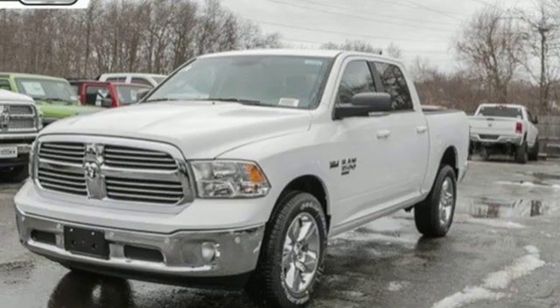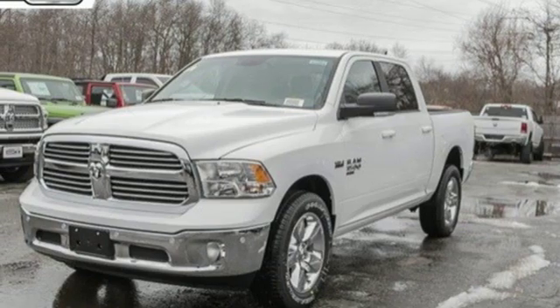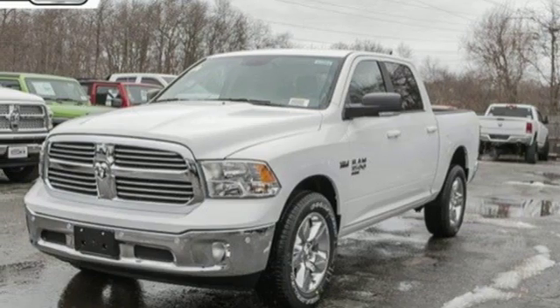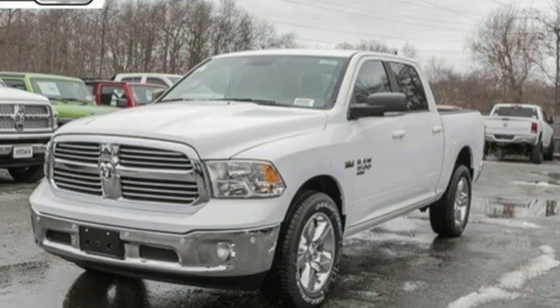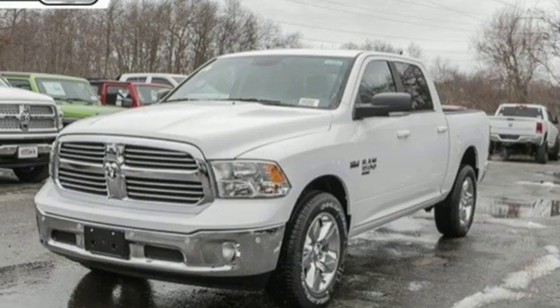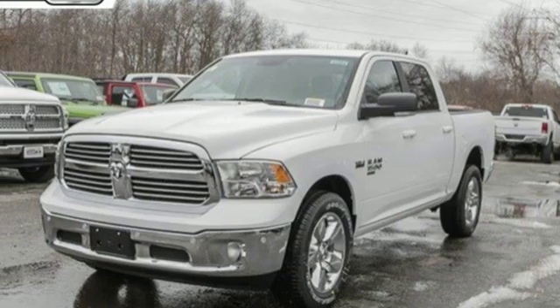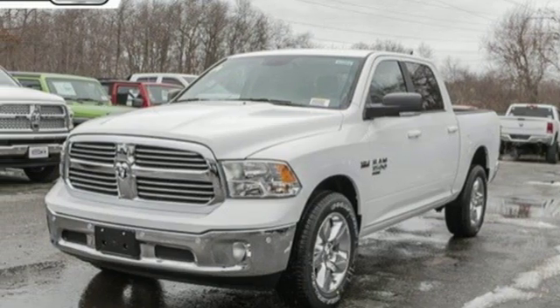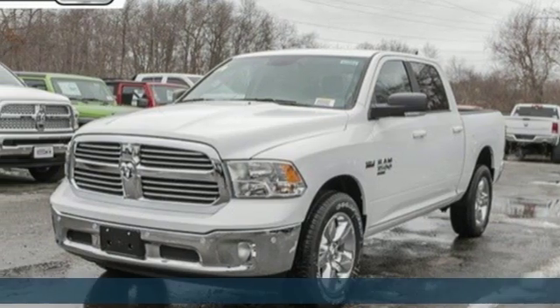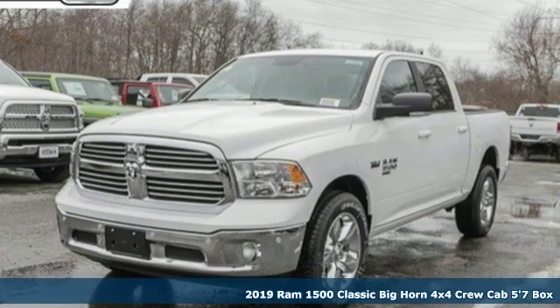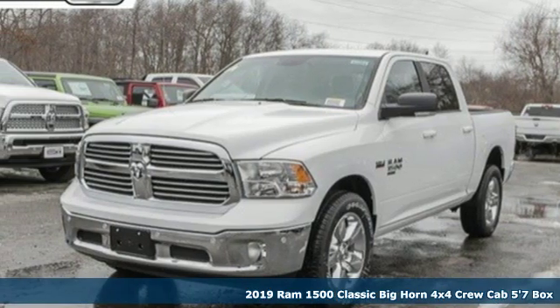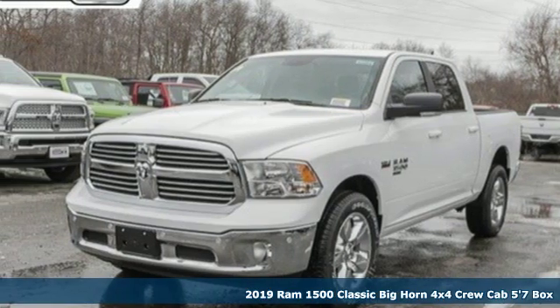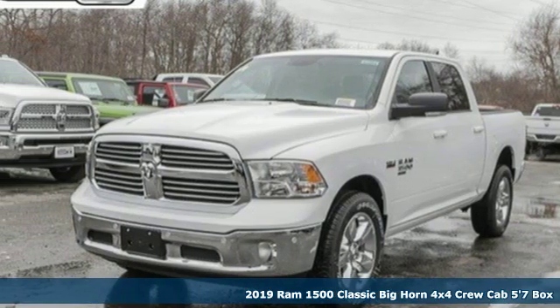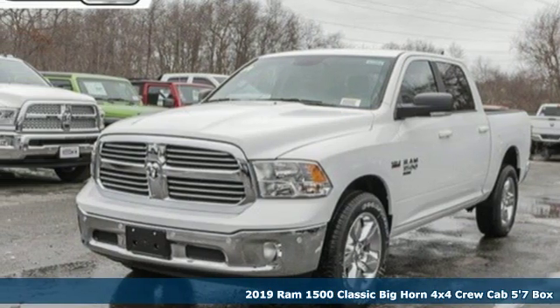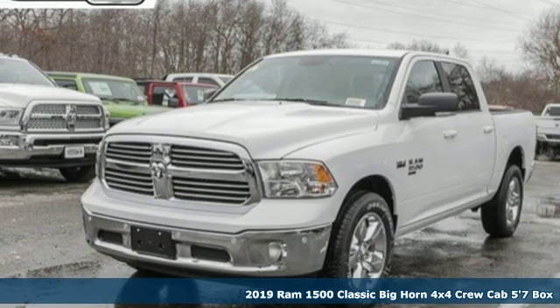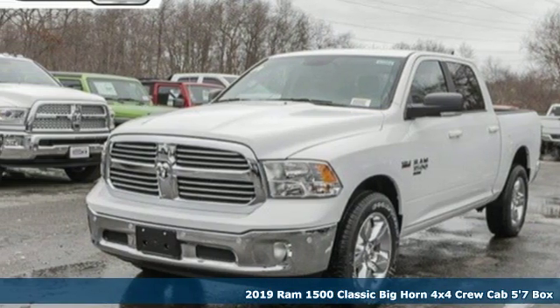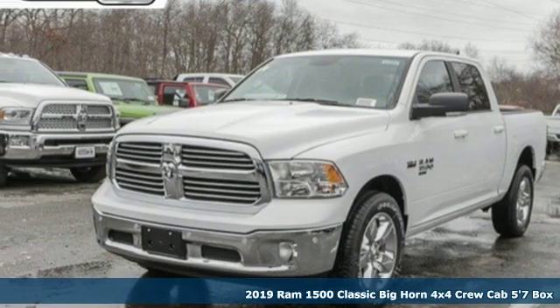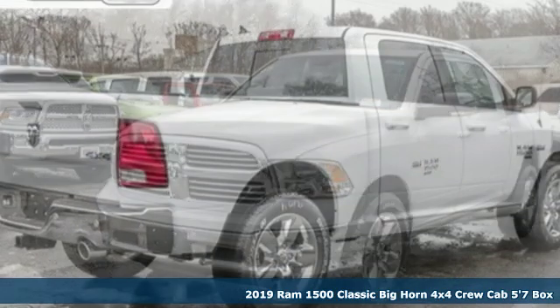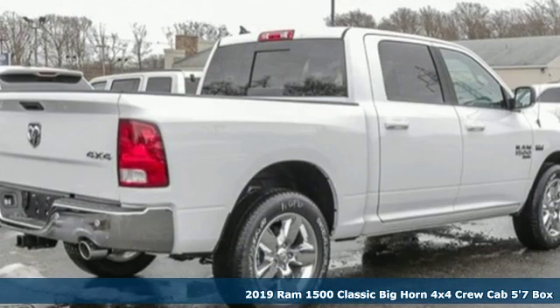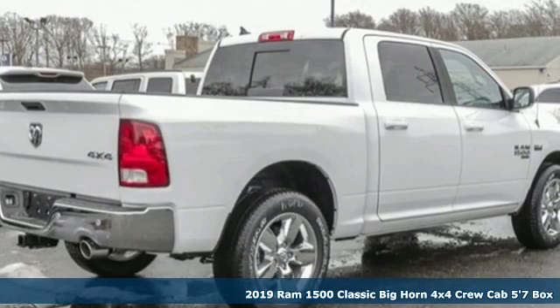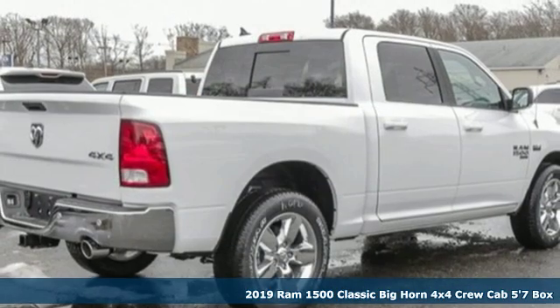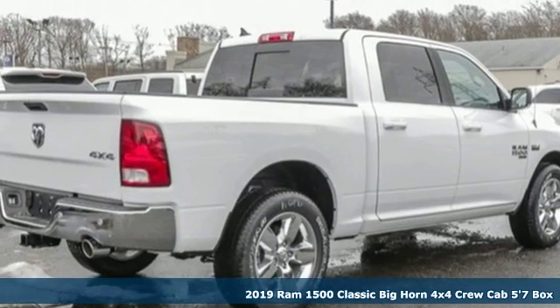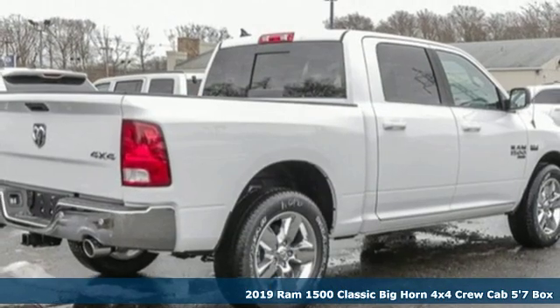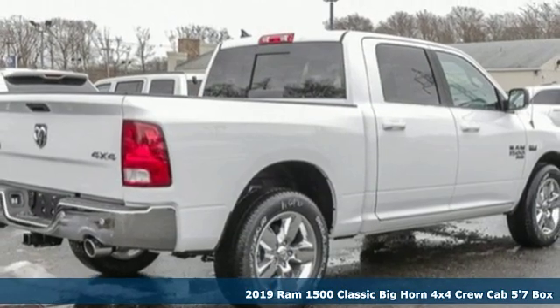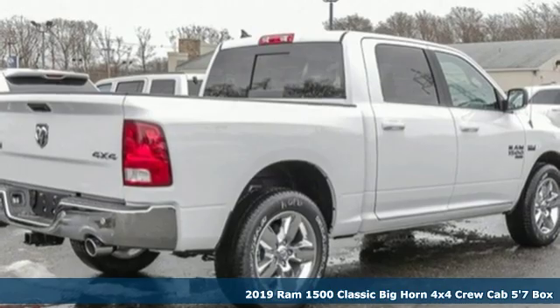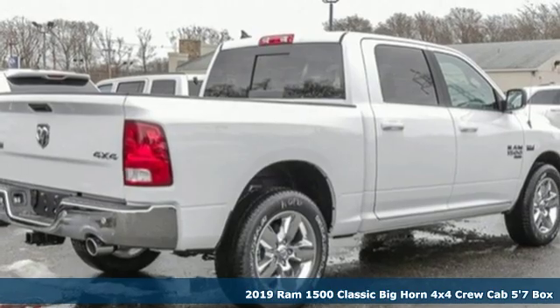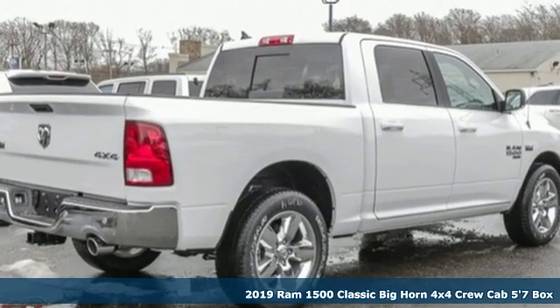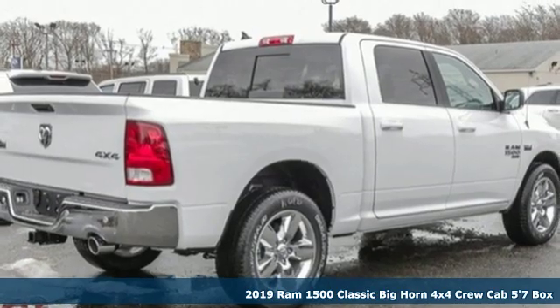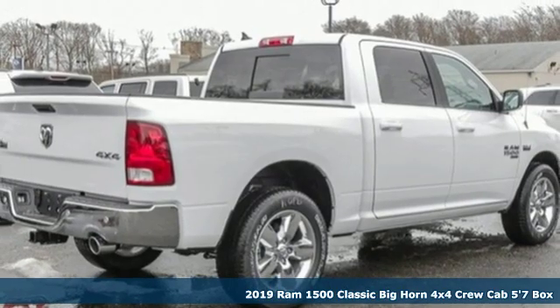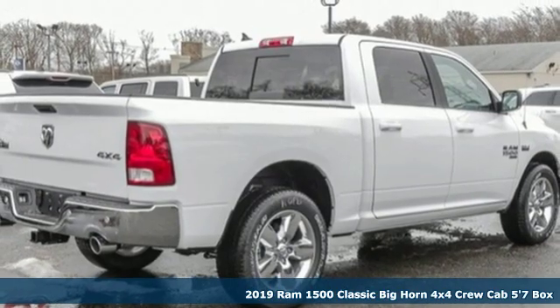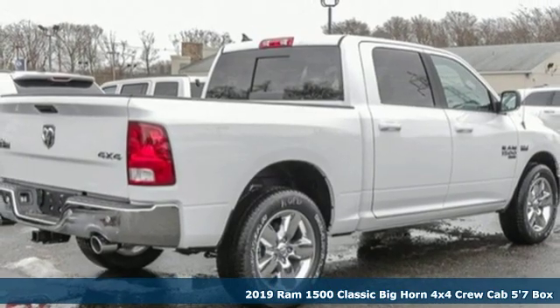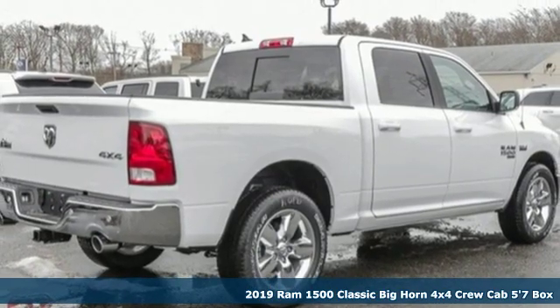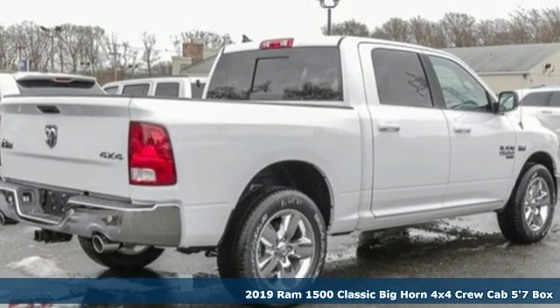It's a new 2019 1500 Classic. When you need to grab life by the horns, you need a RAM.